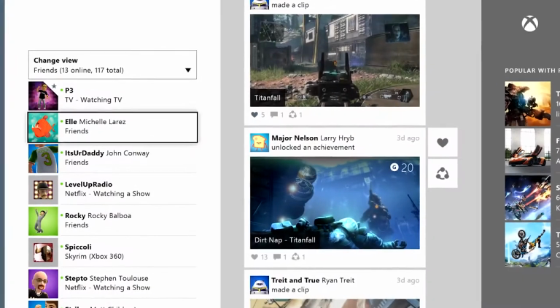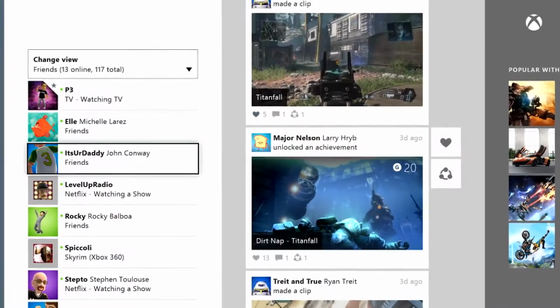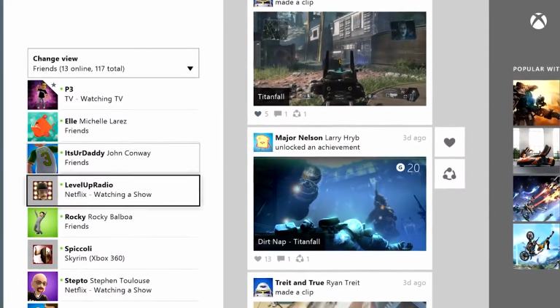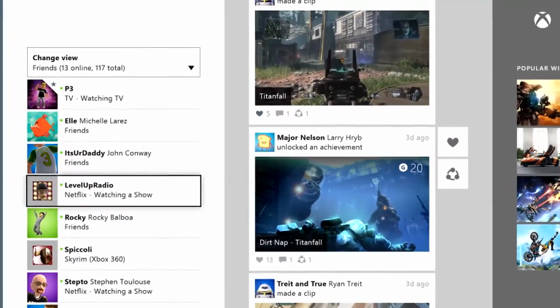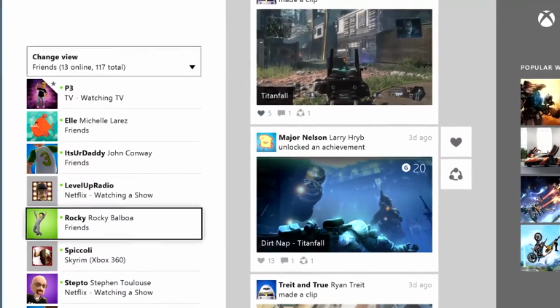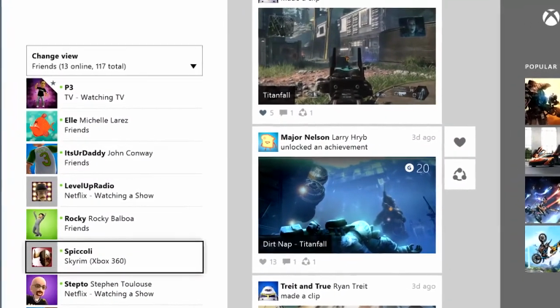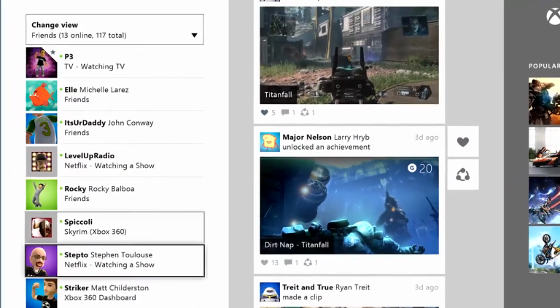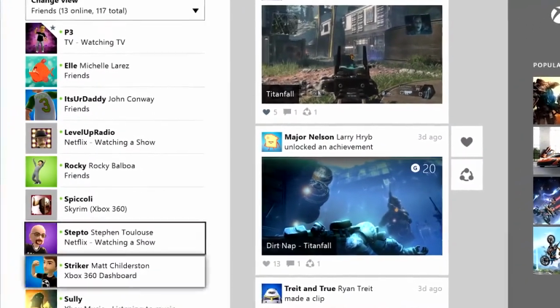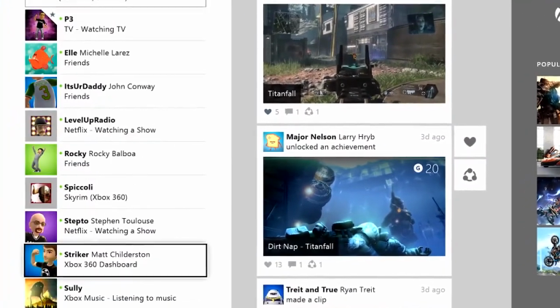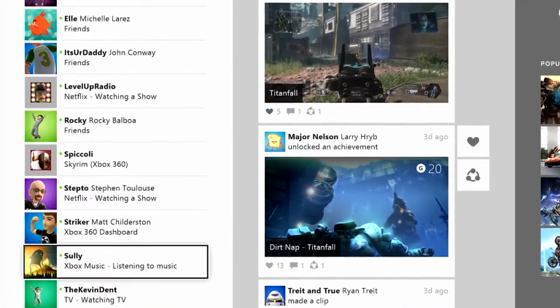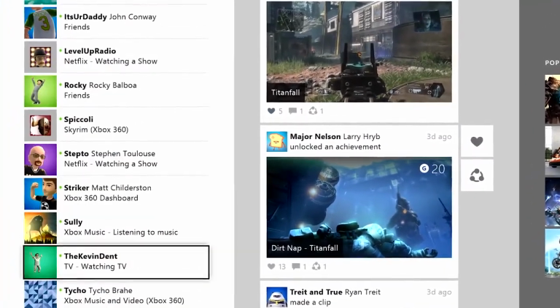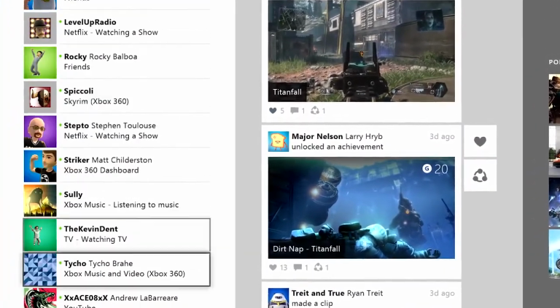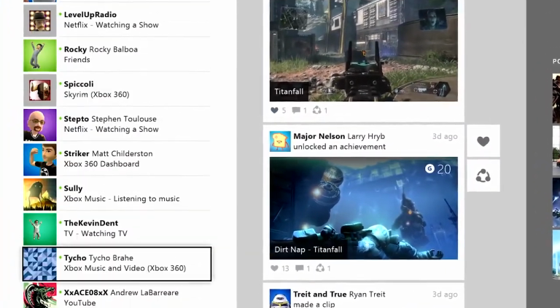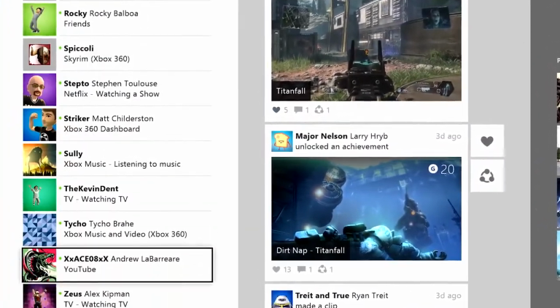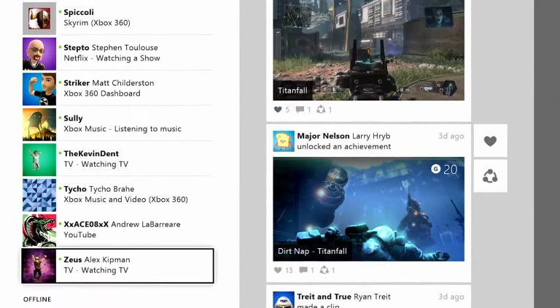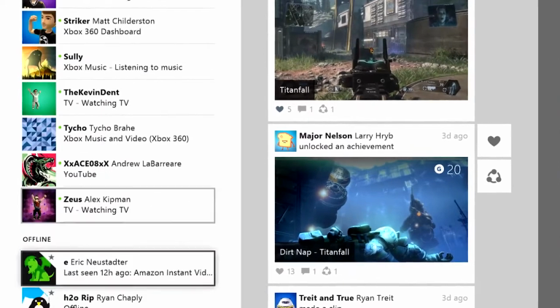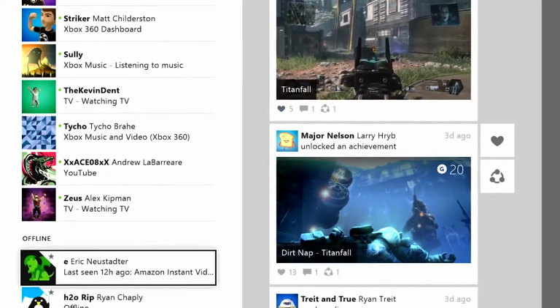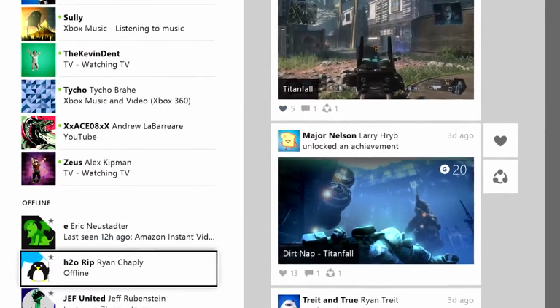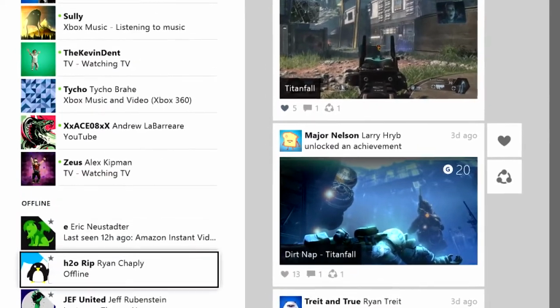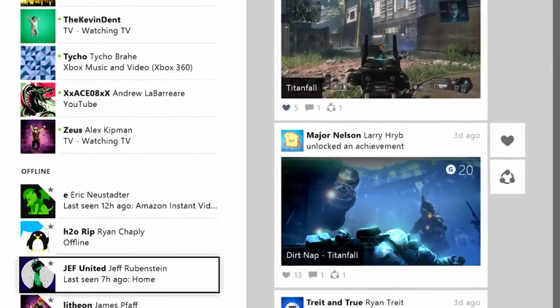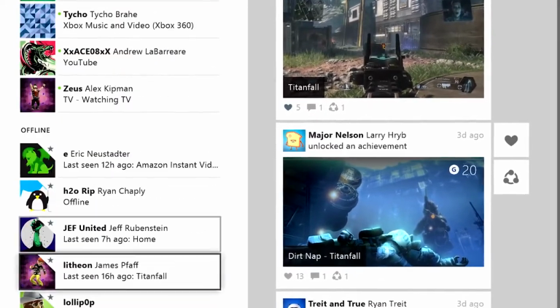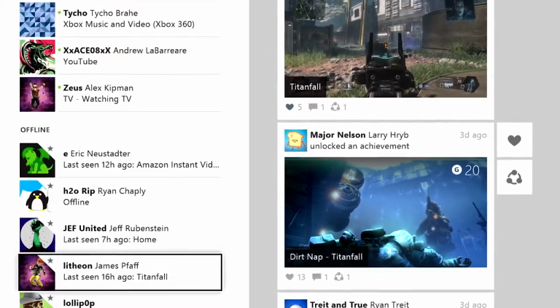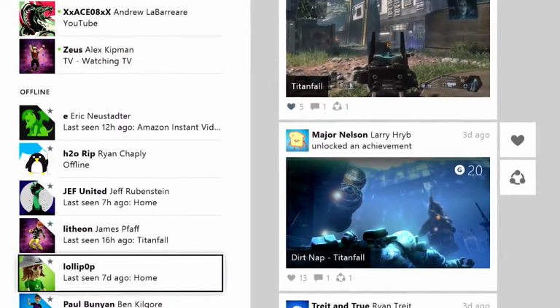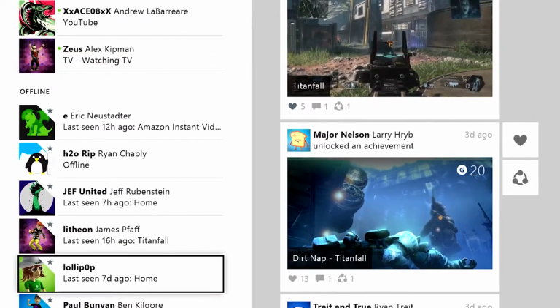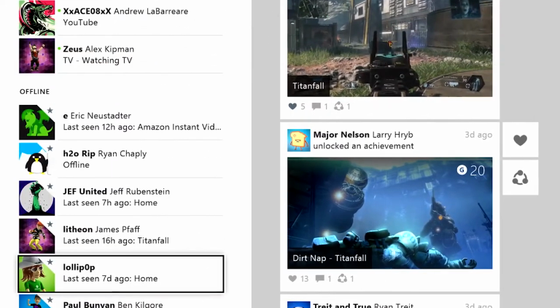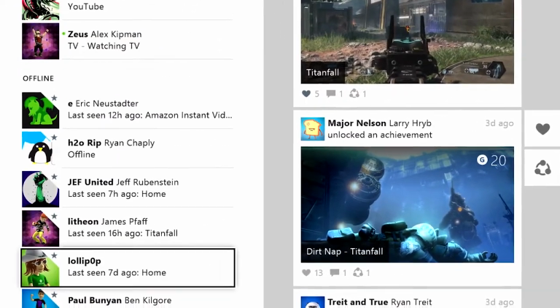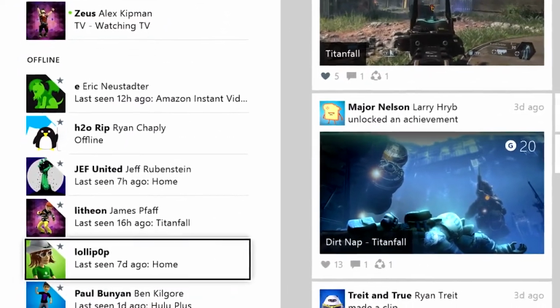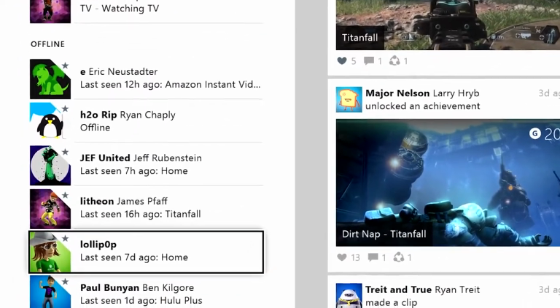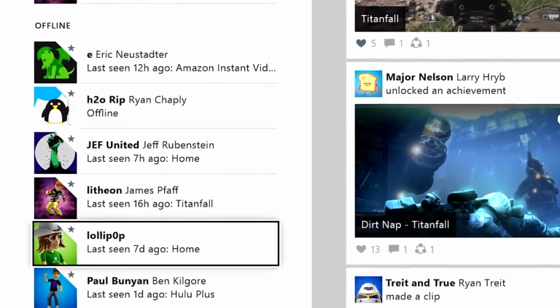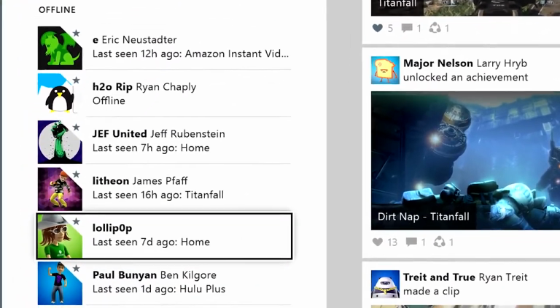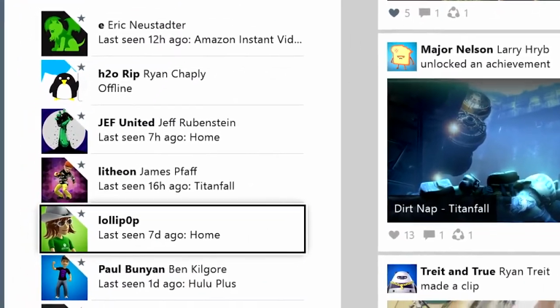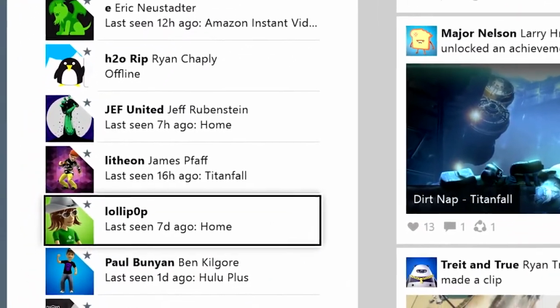Also, for any of your offline friends, you'll now see how long it's been since they last logged in and what they were last doing on Xbox Live.